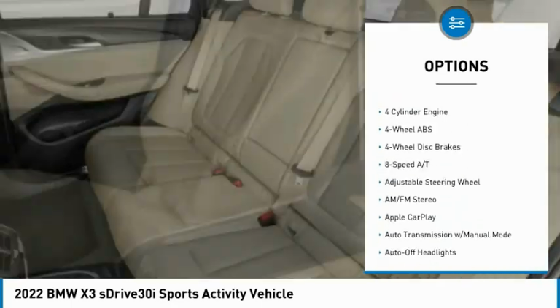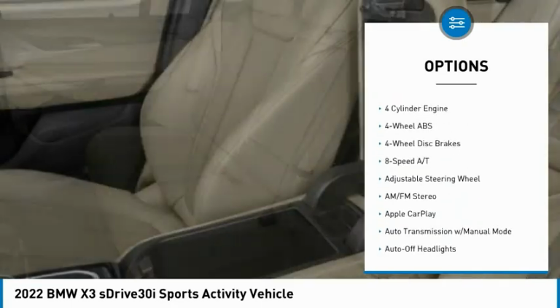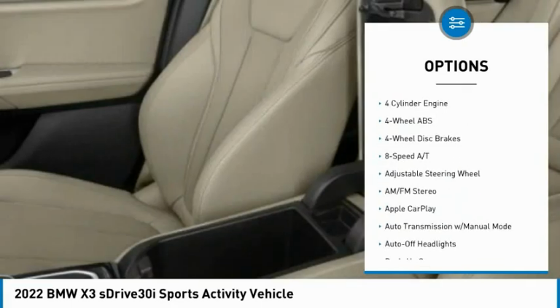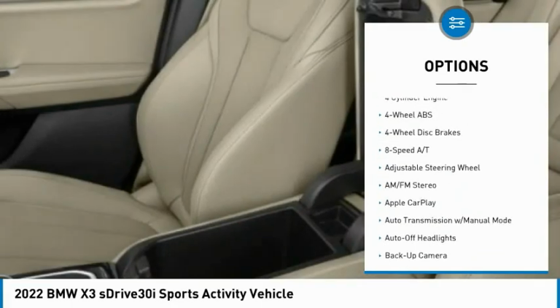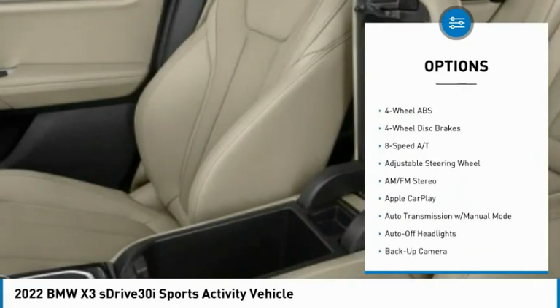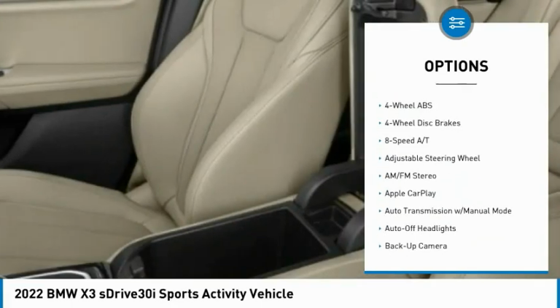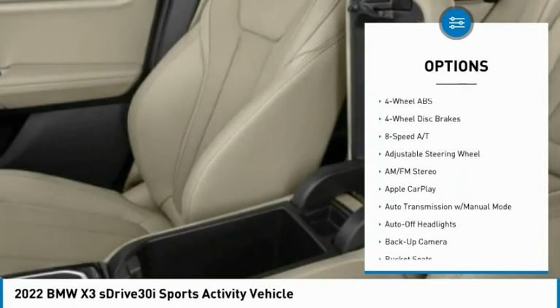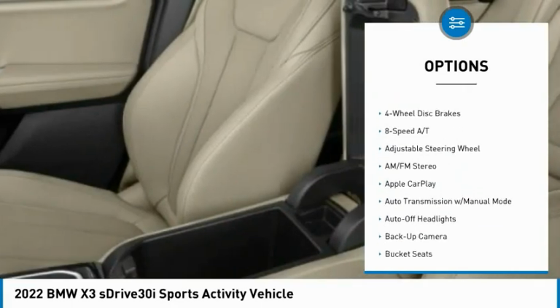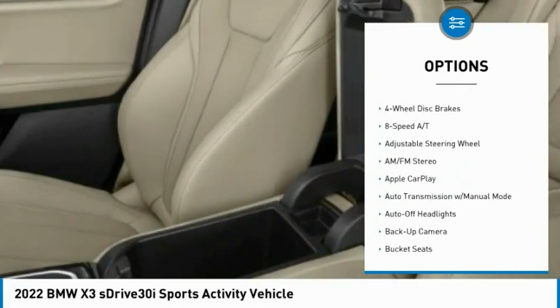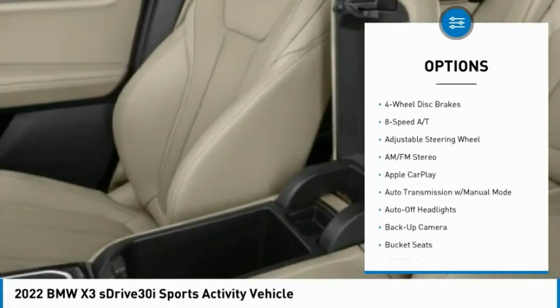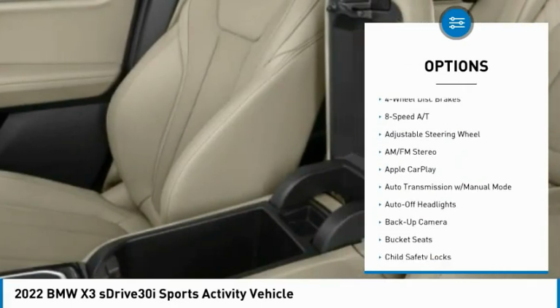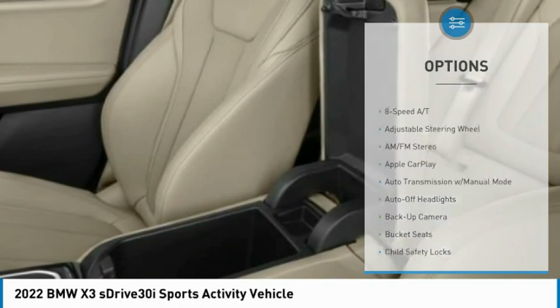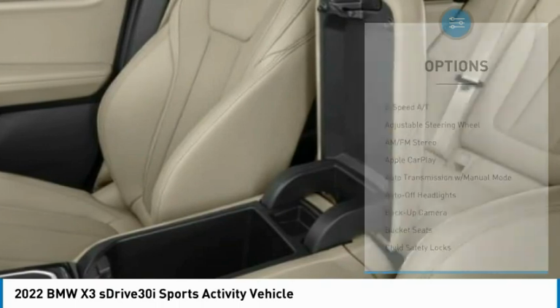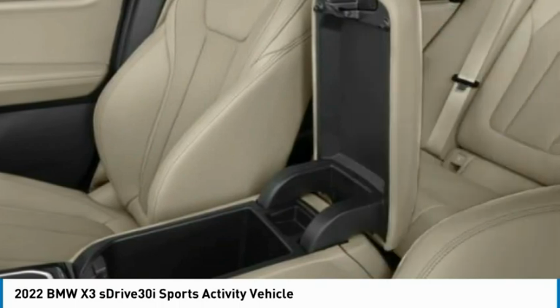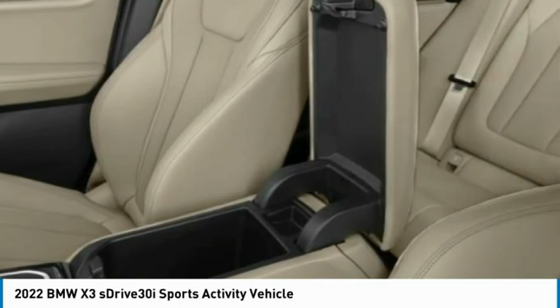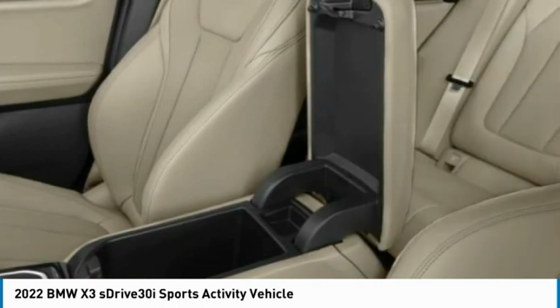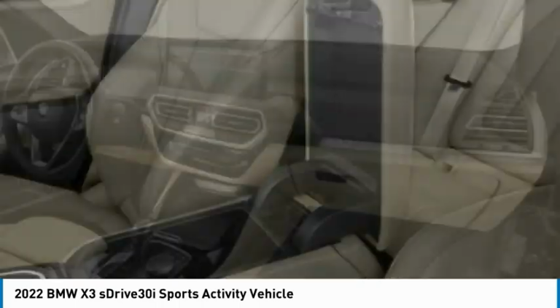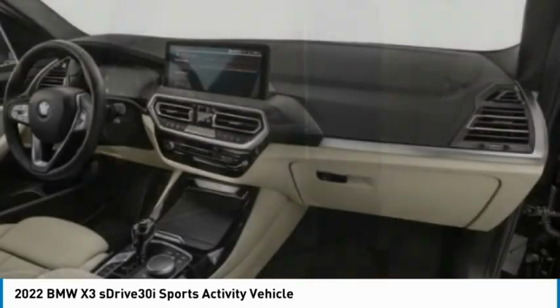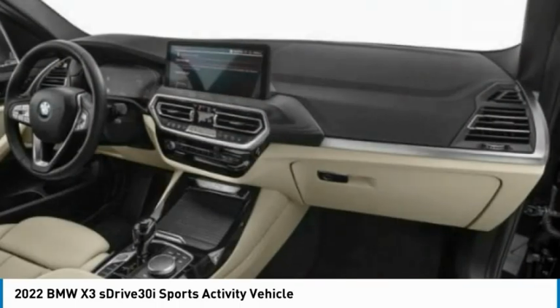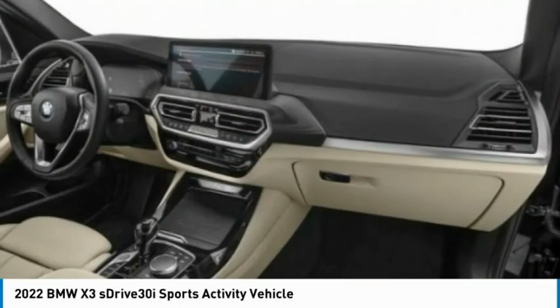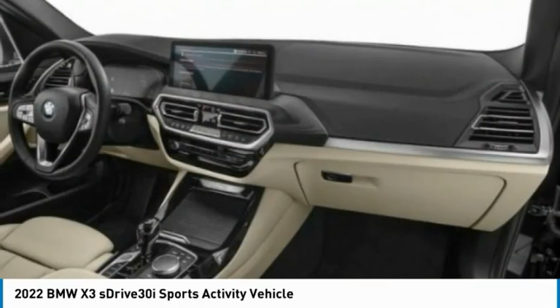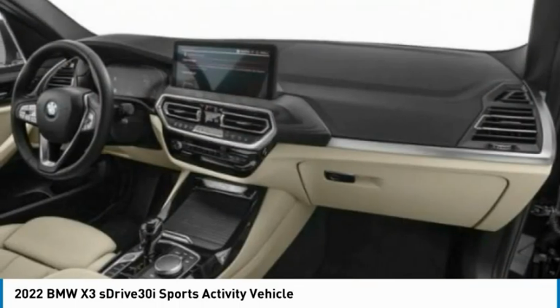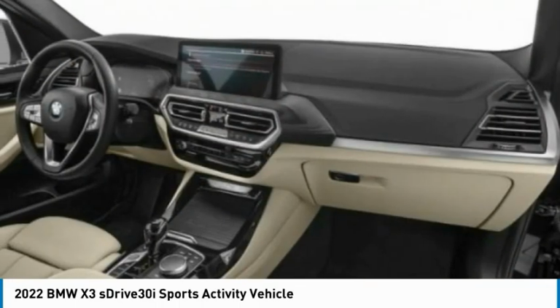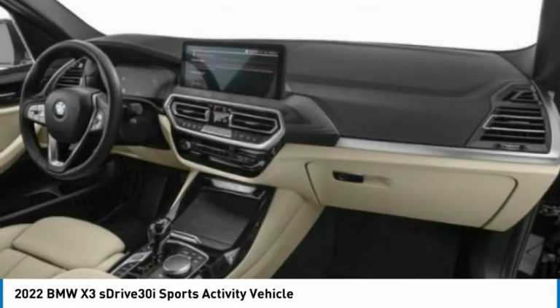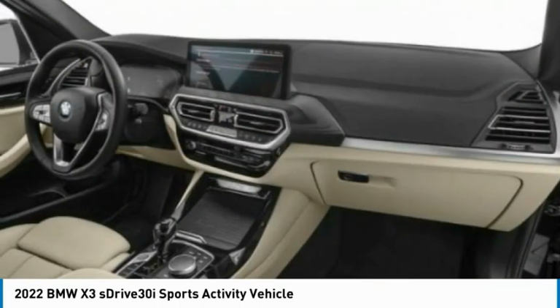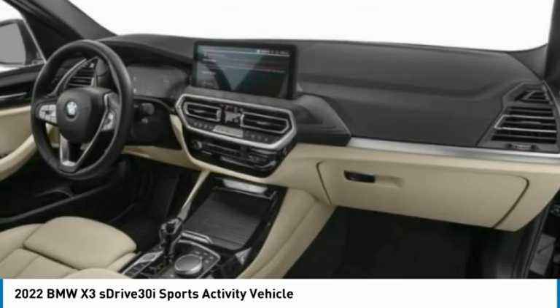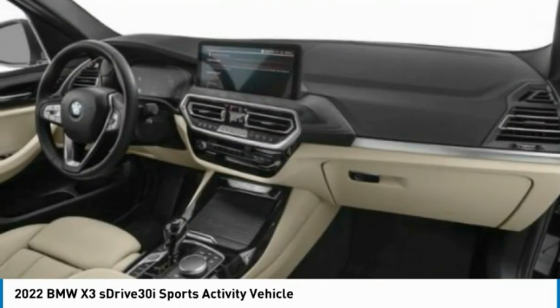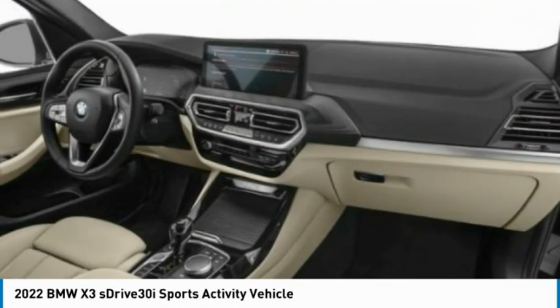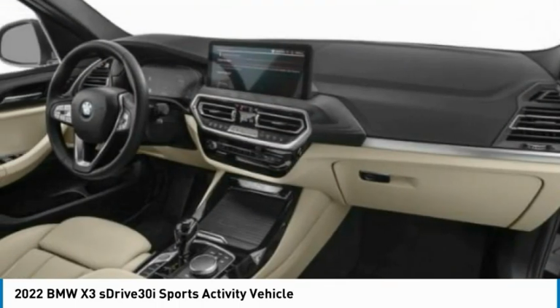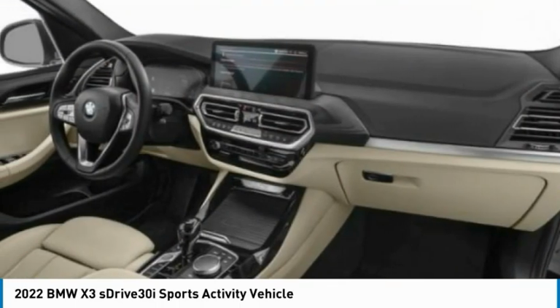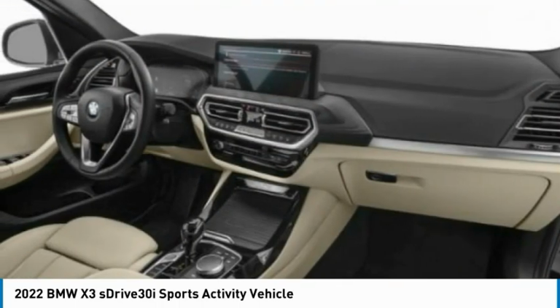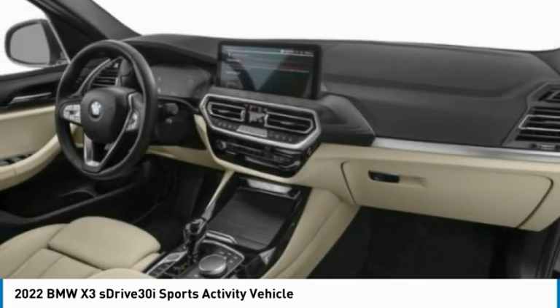Electronic stability control, heated mirrors, rear spoiler, power lift gate, brake assist.